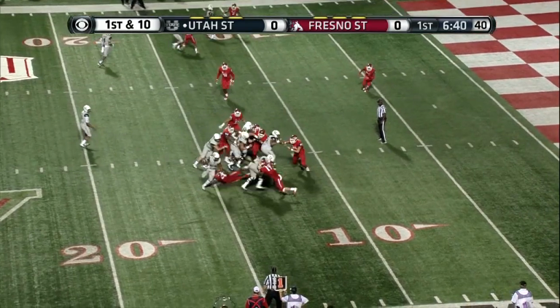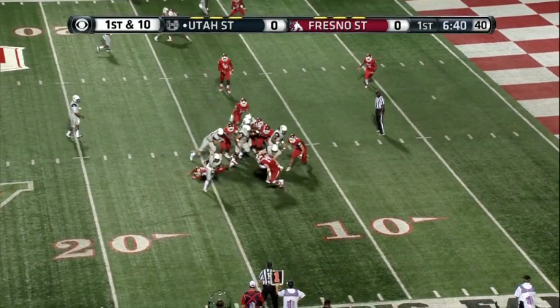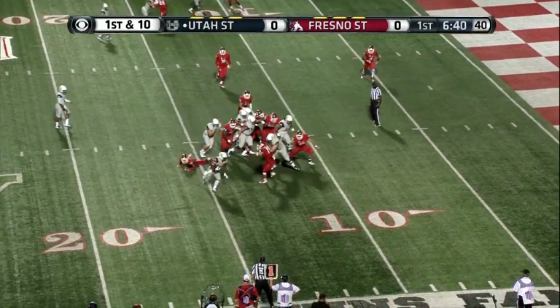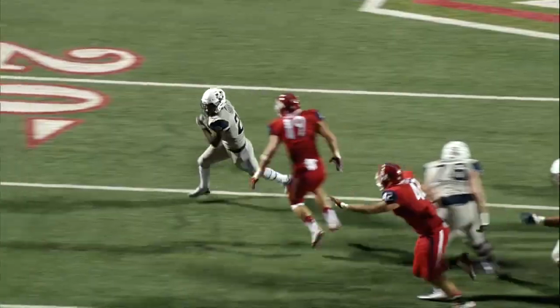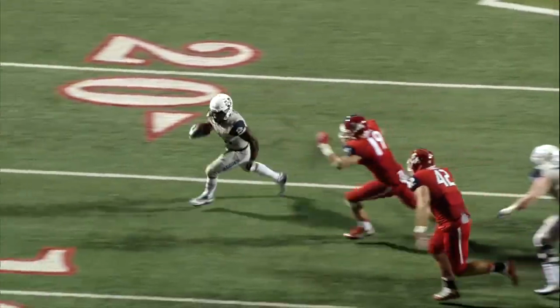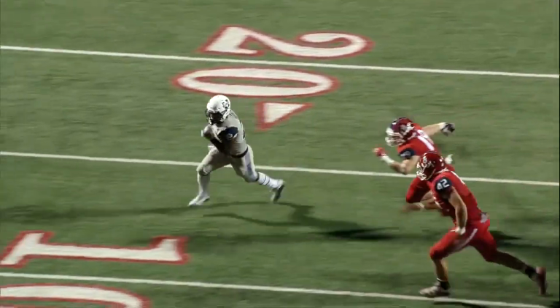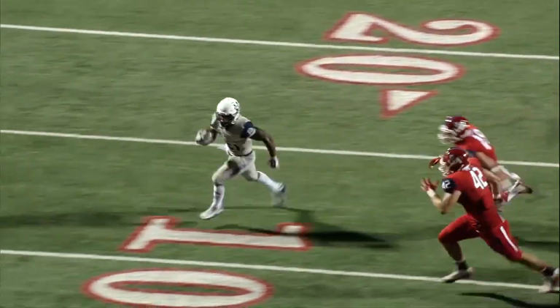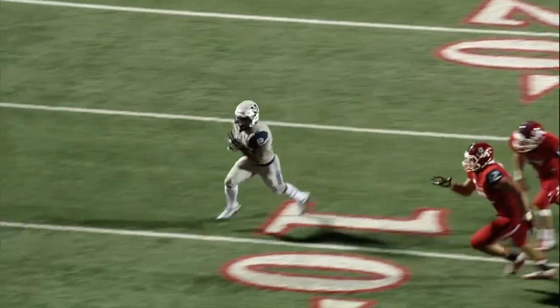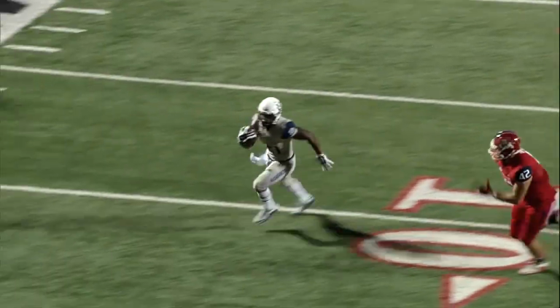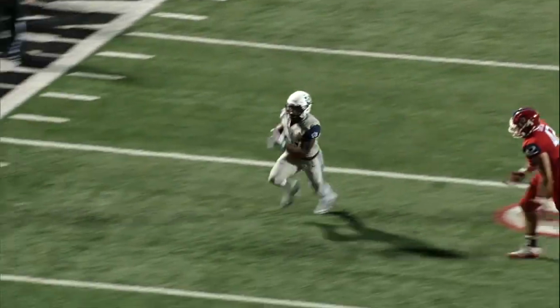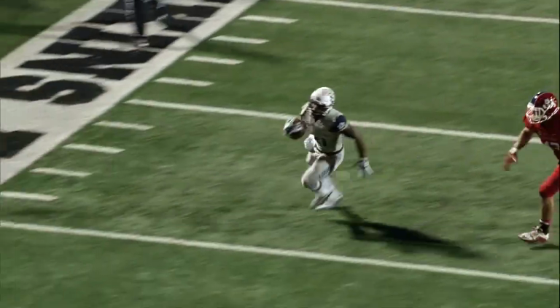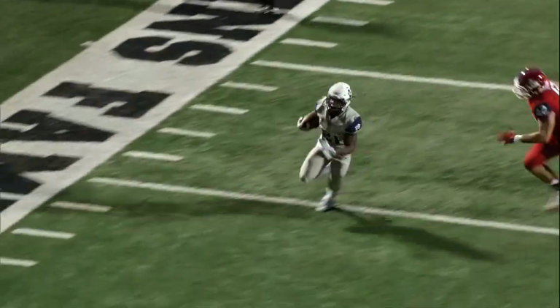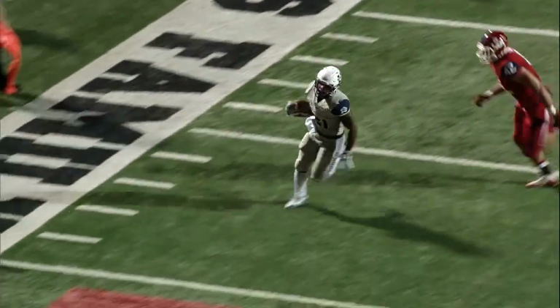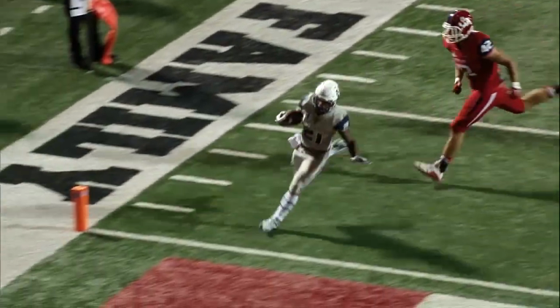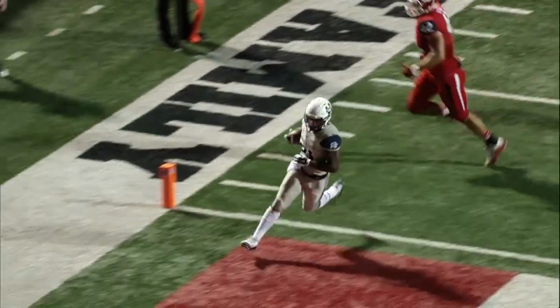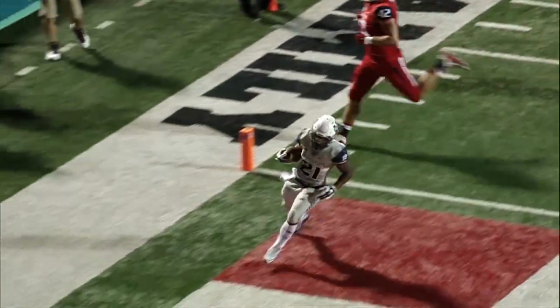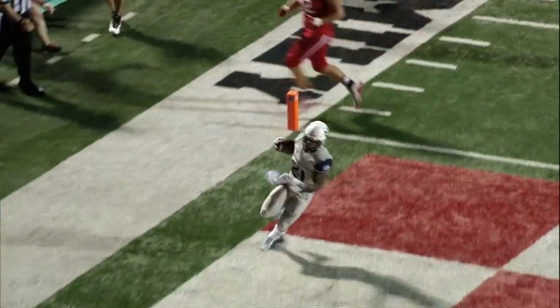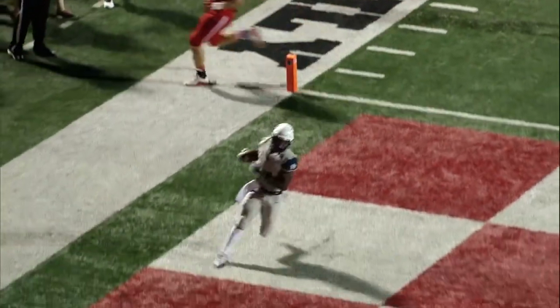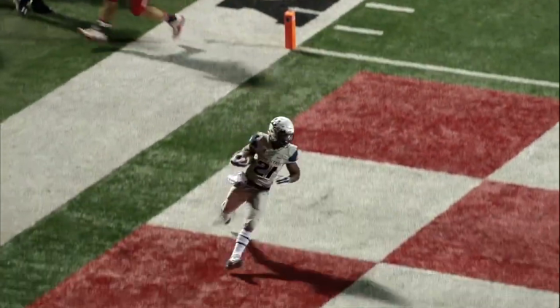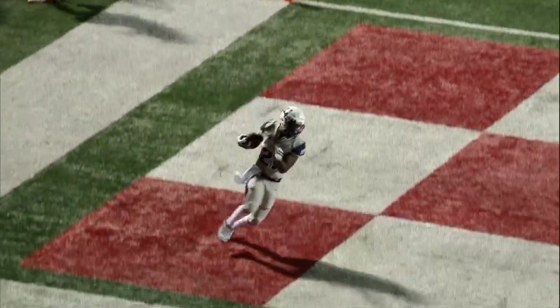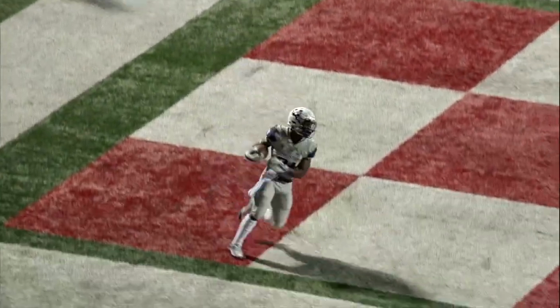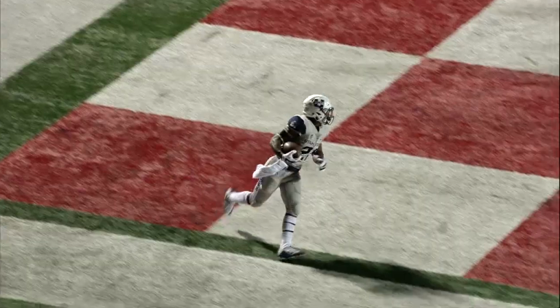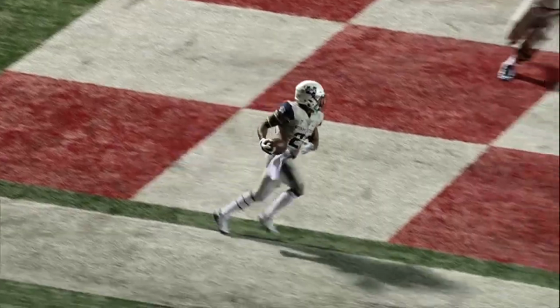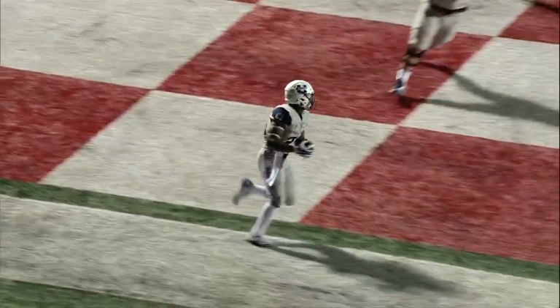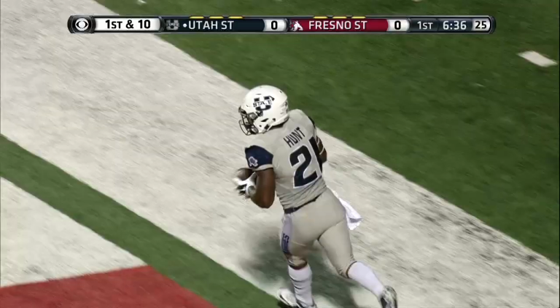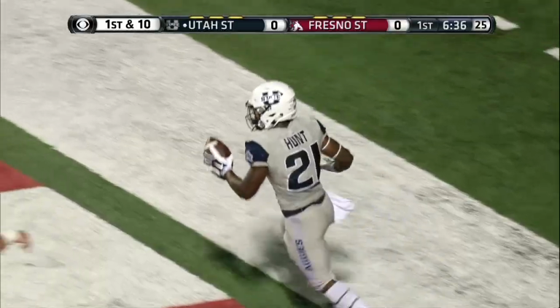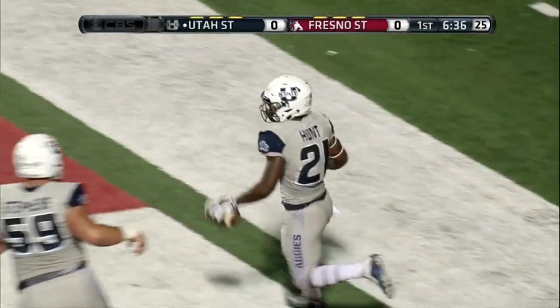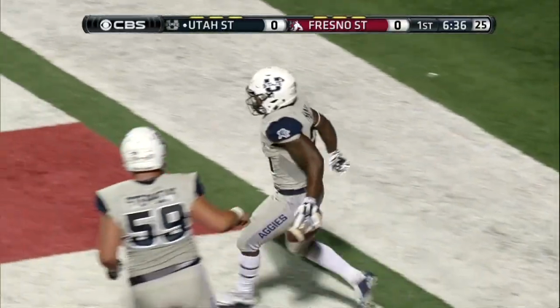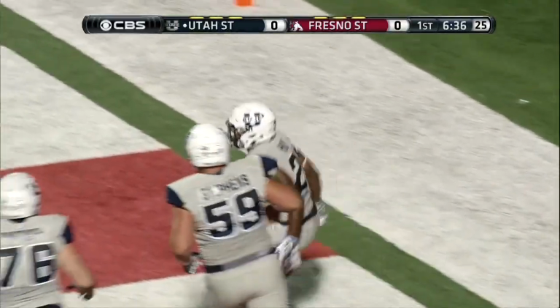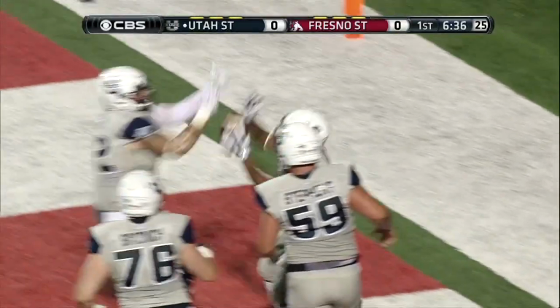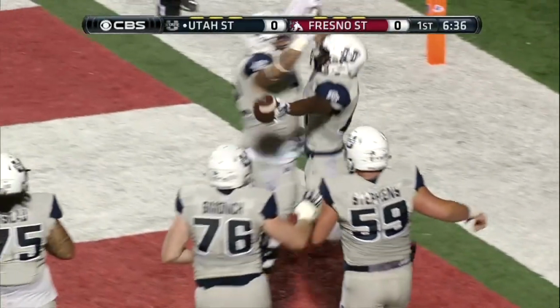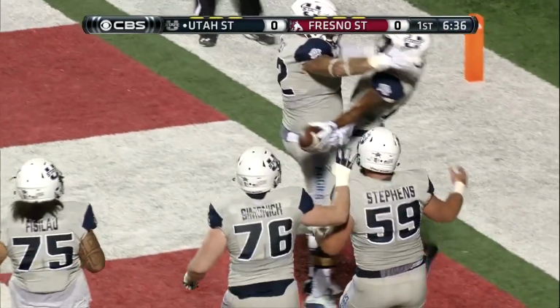Shotgun handoff. It's Hunt busting this into the end zone. Touchdown, Utah State. LaJuan Hunt.